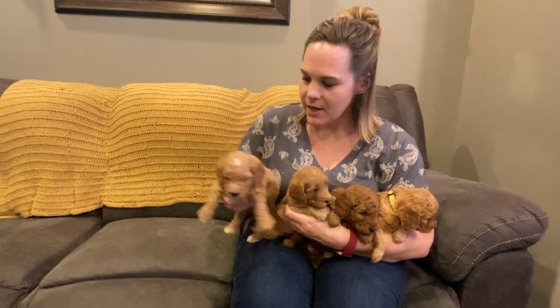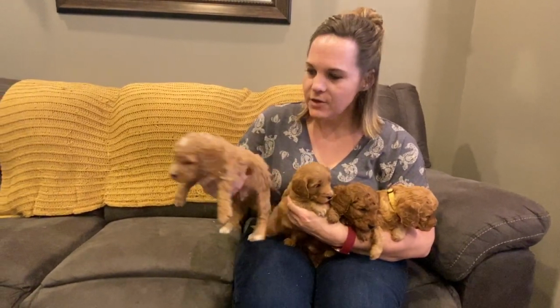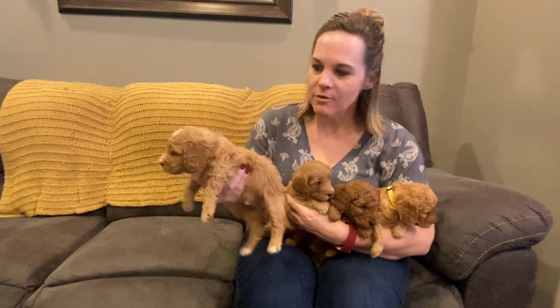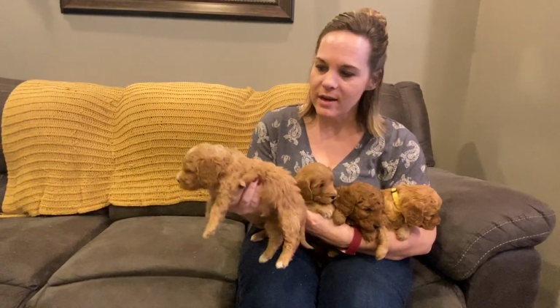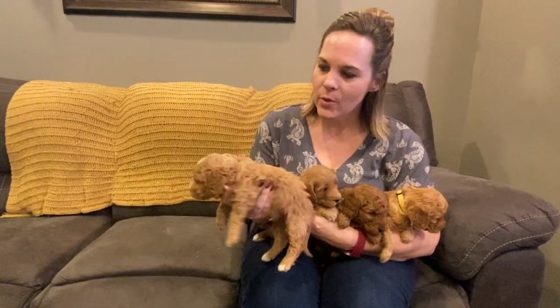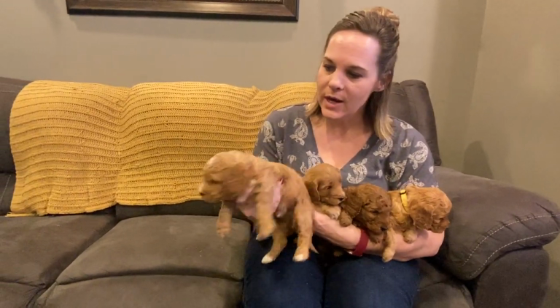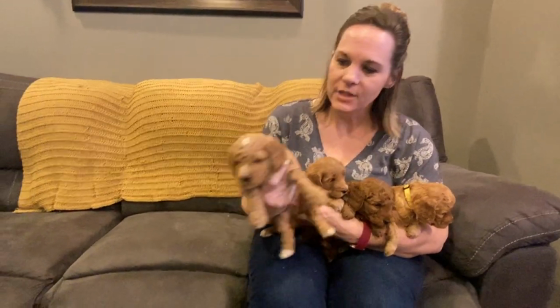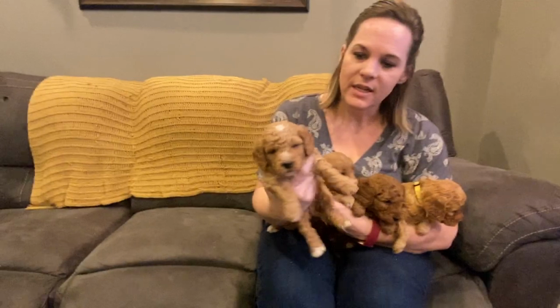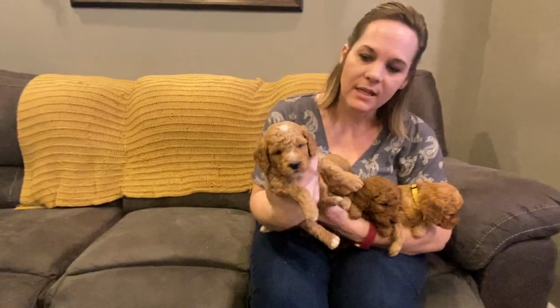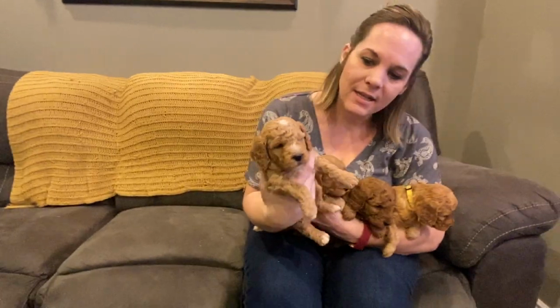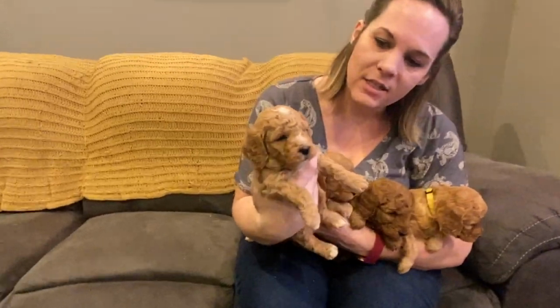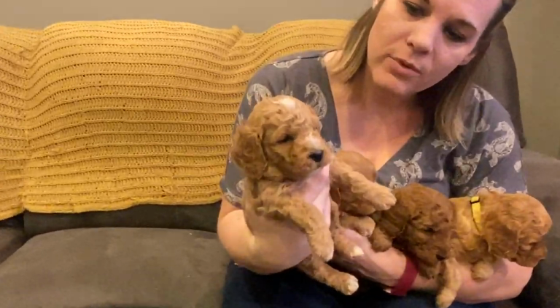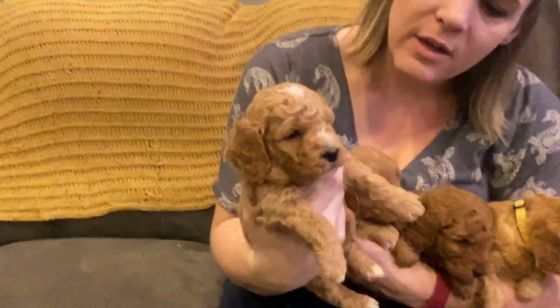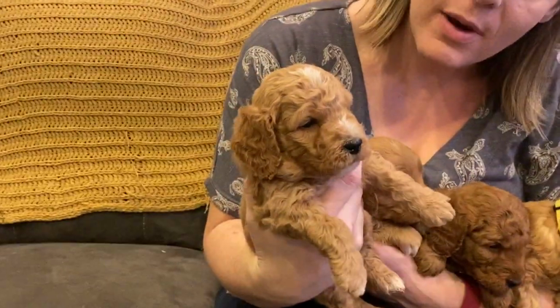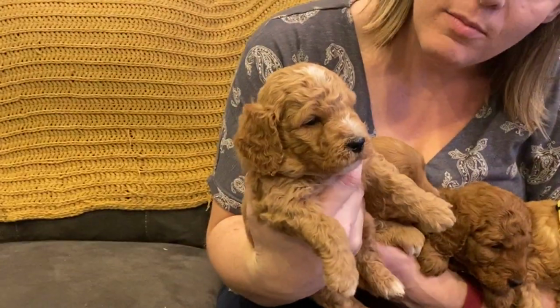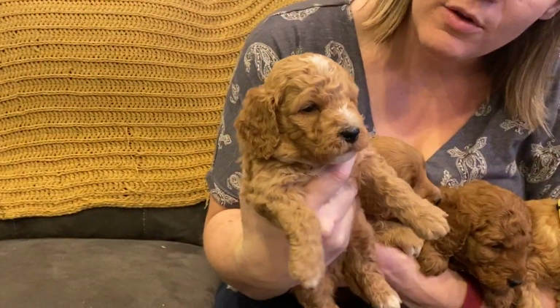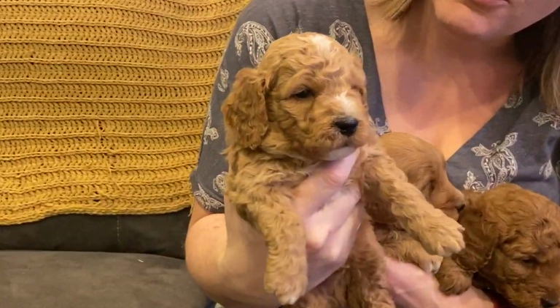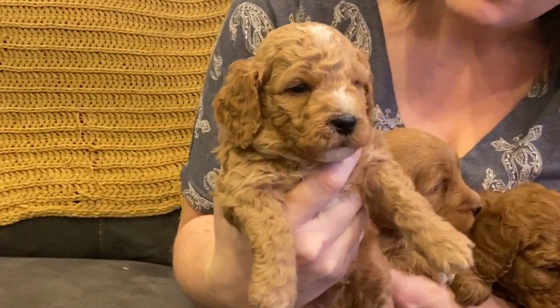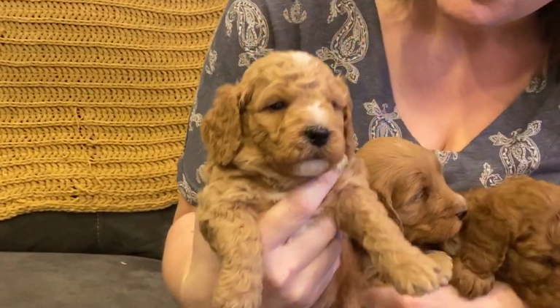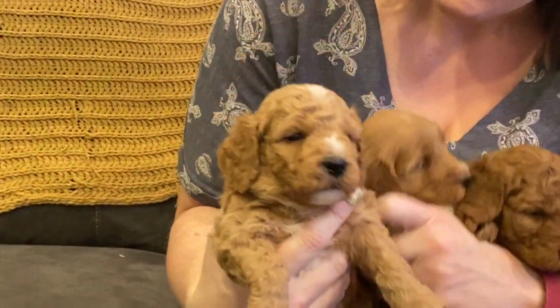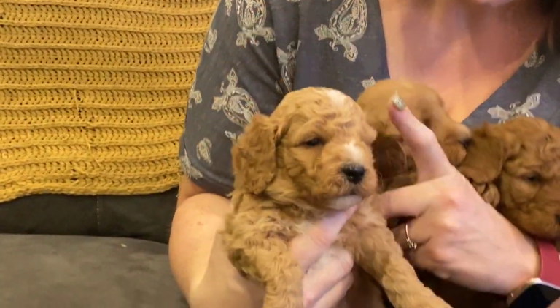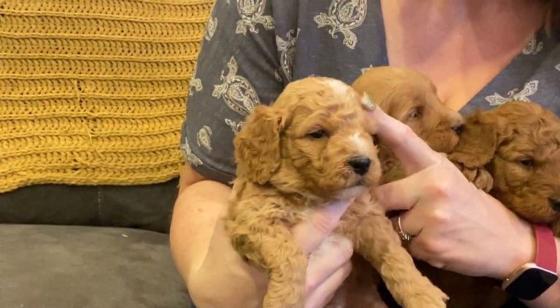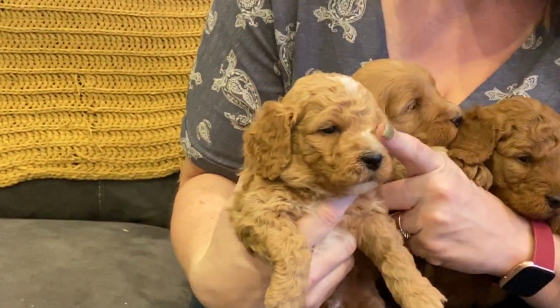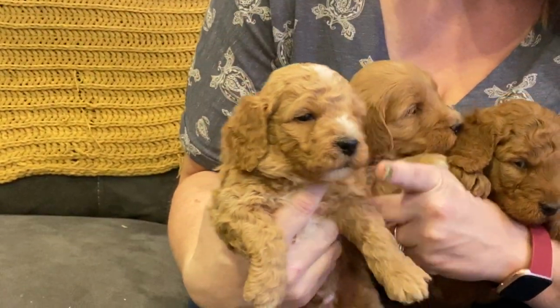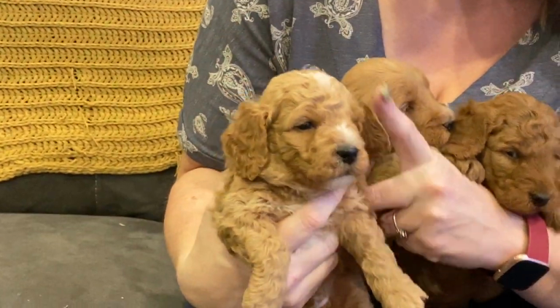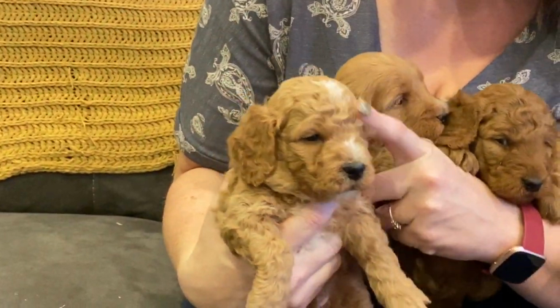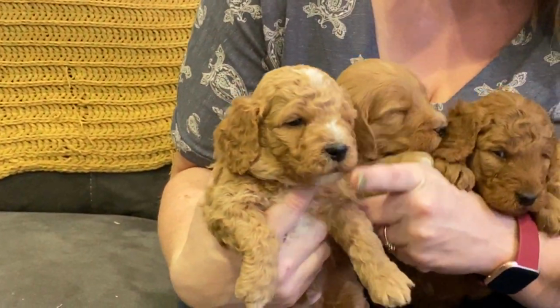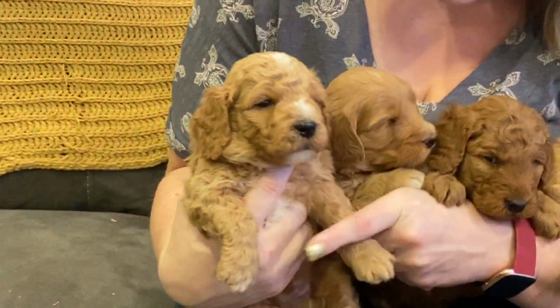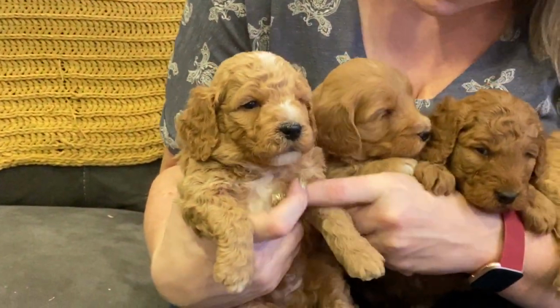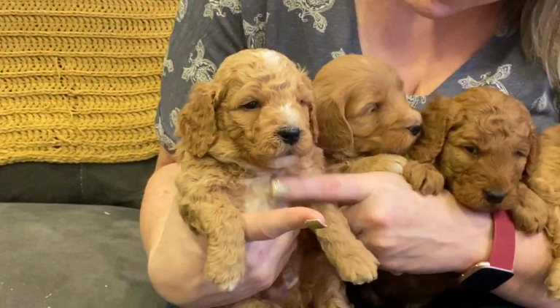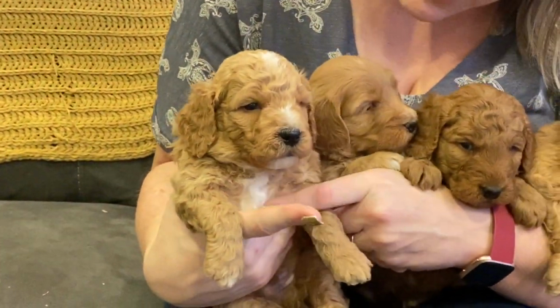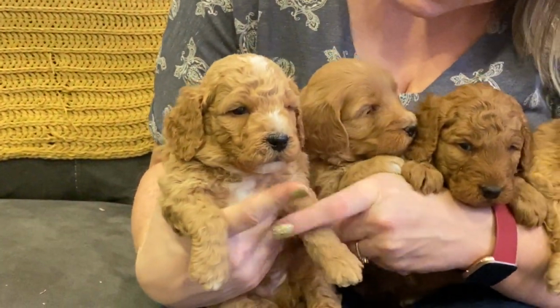Here's our red boy. He has these really great beautiful white markings on his head and his chest.